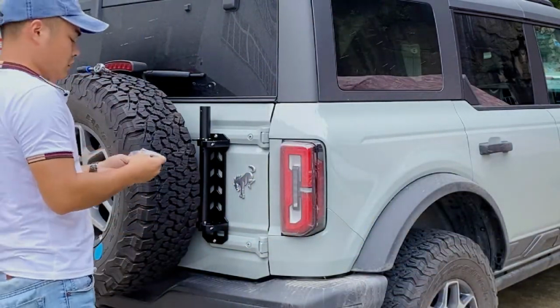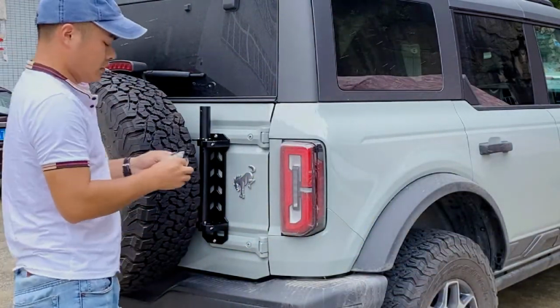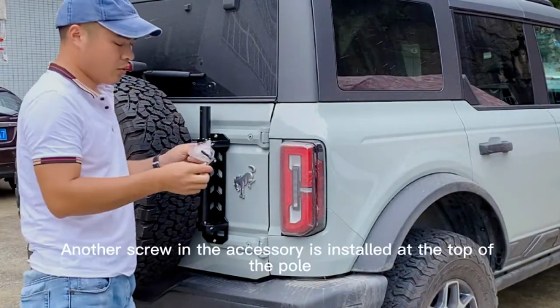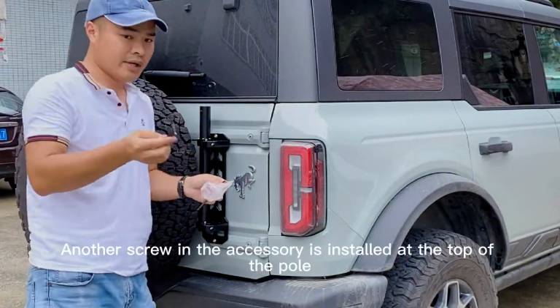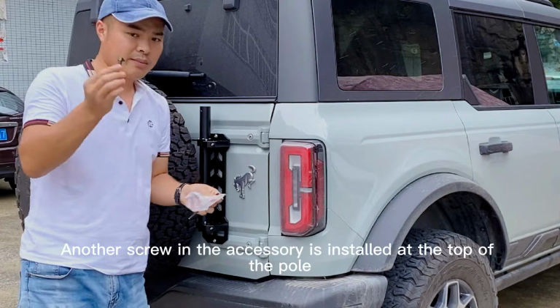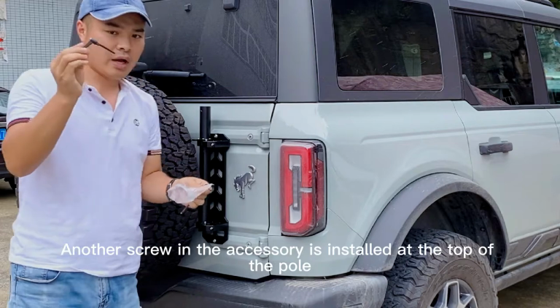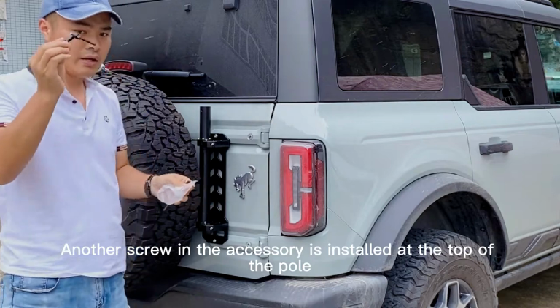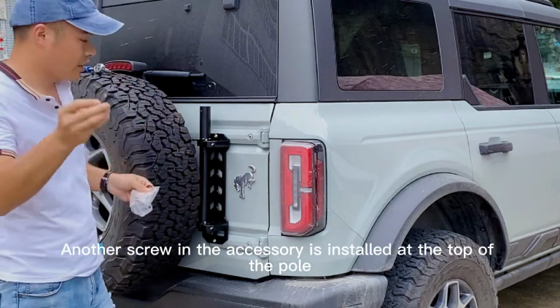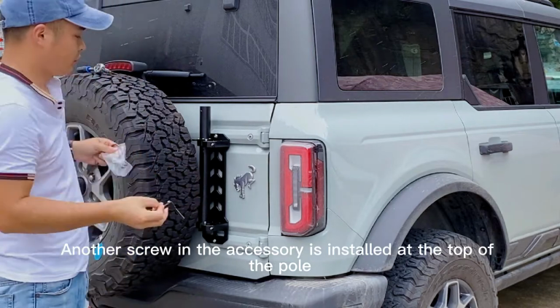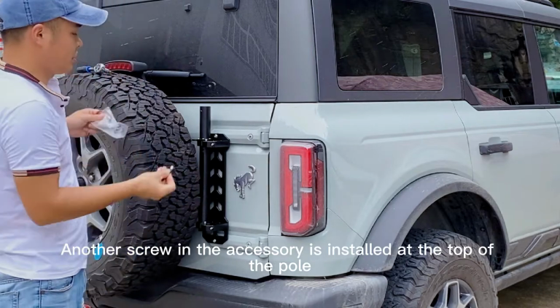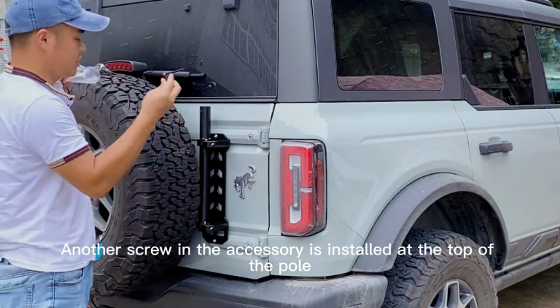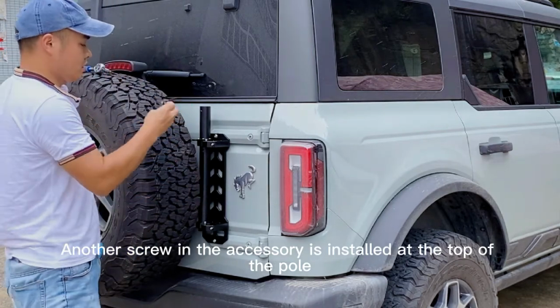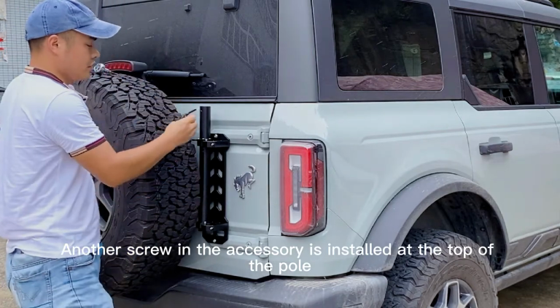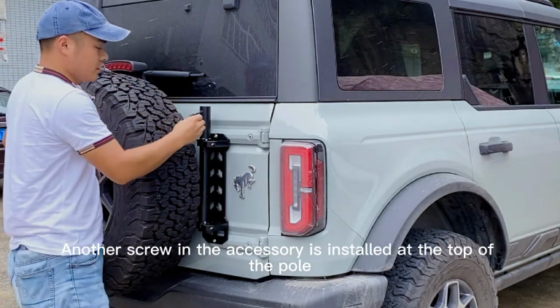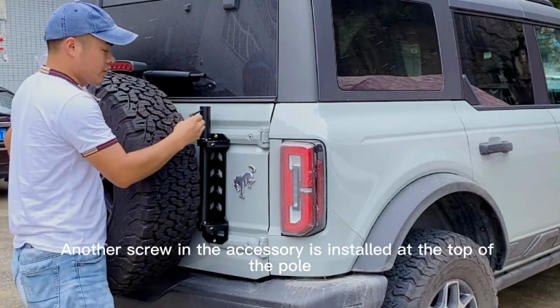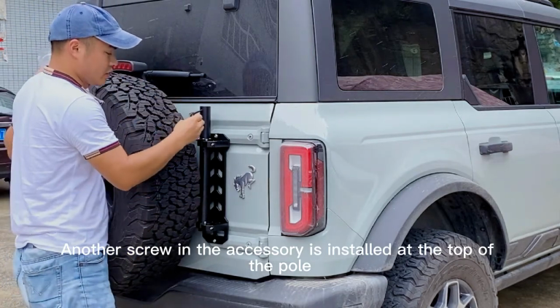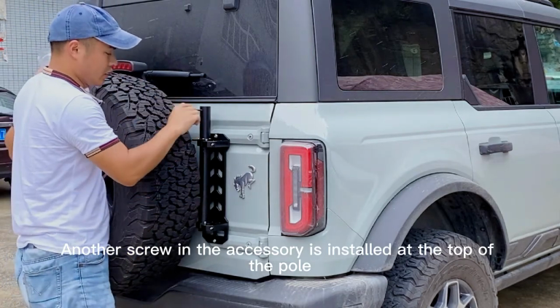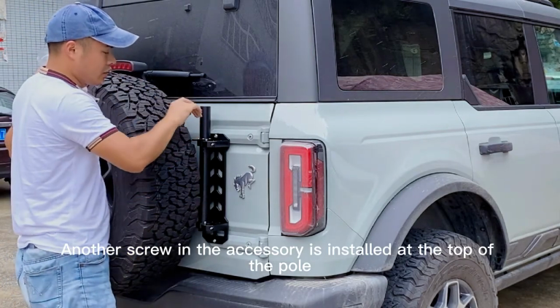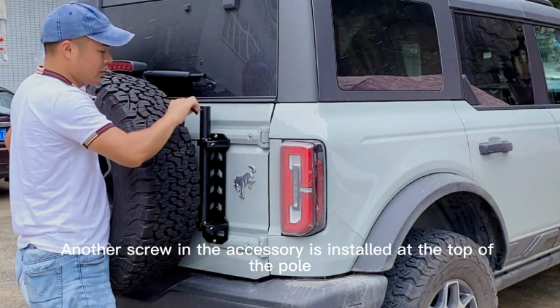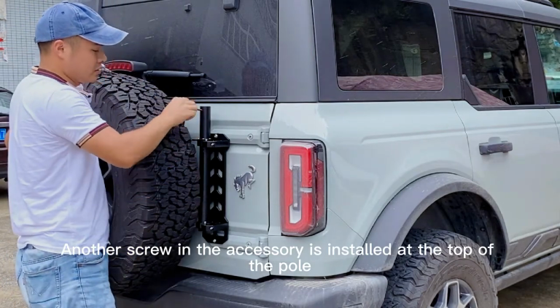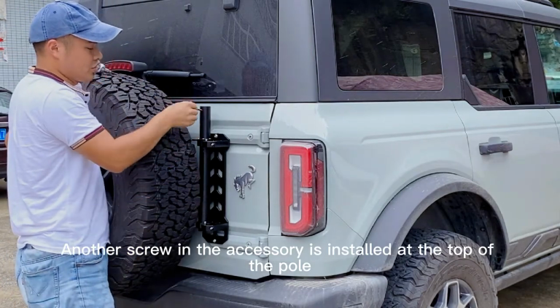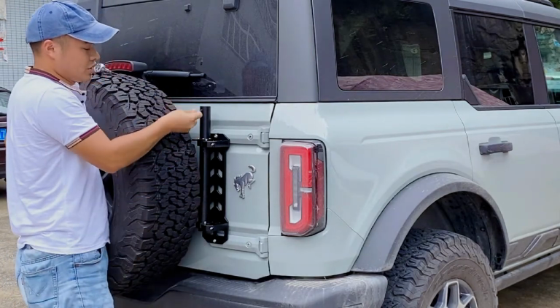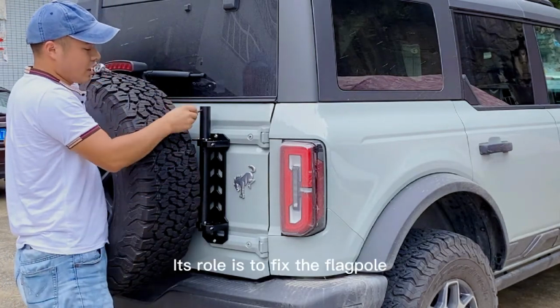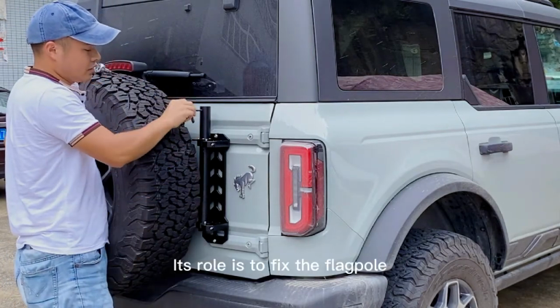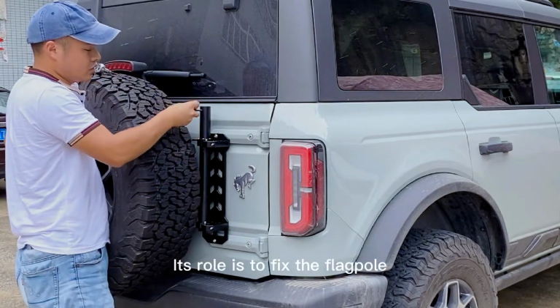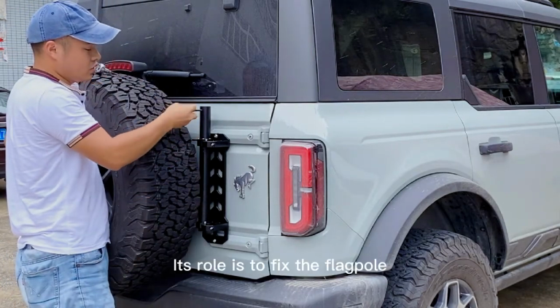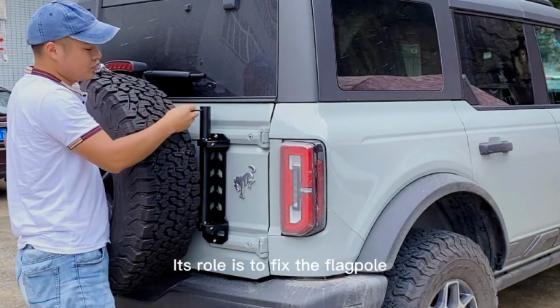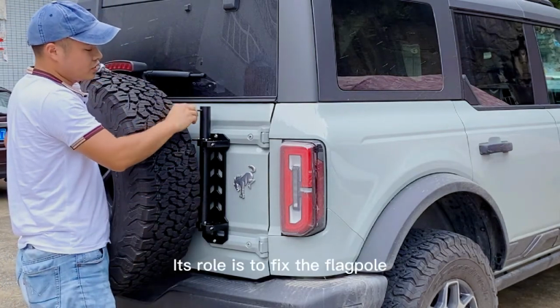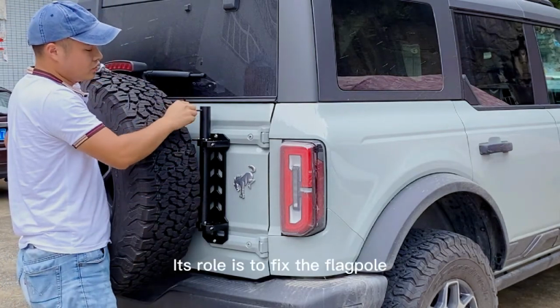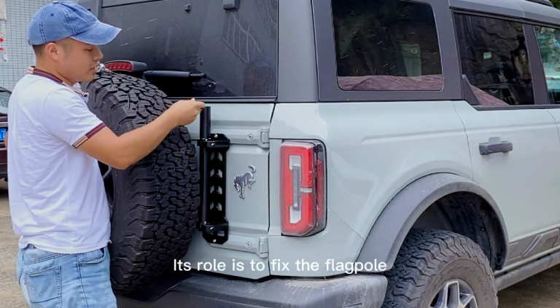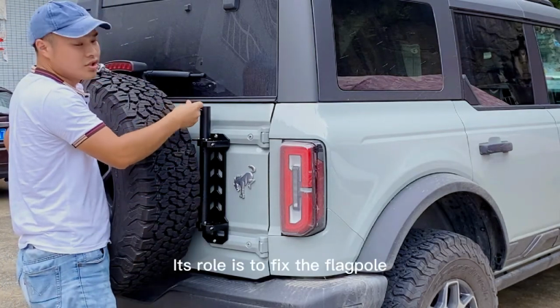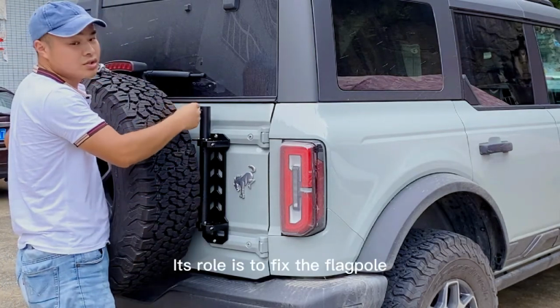Another screw in the accessory is installed at the top of the pole. Its role is to fix the flagpole.